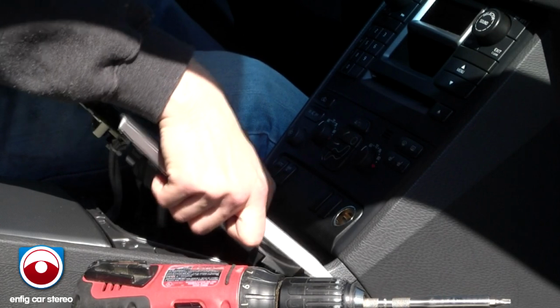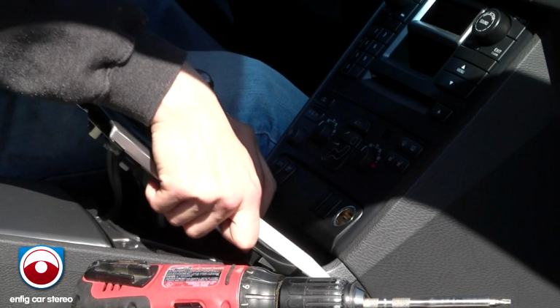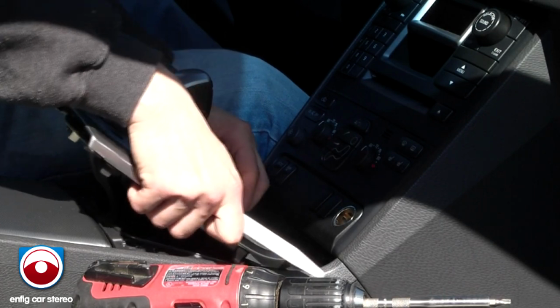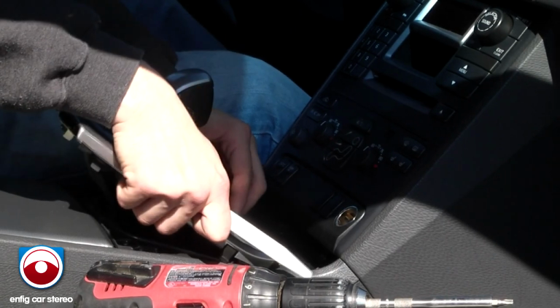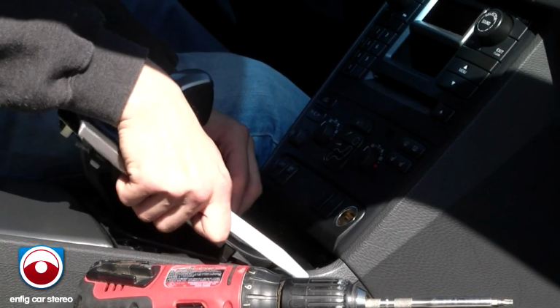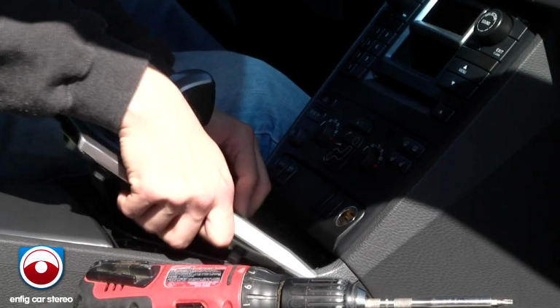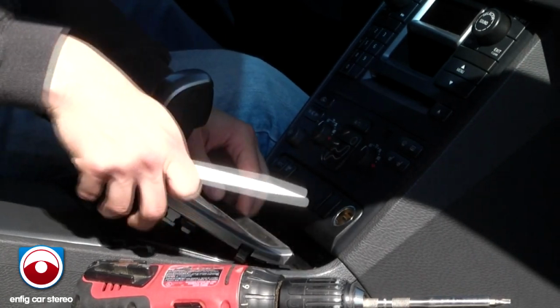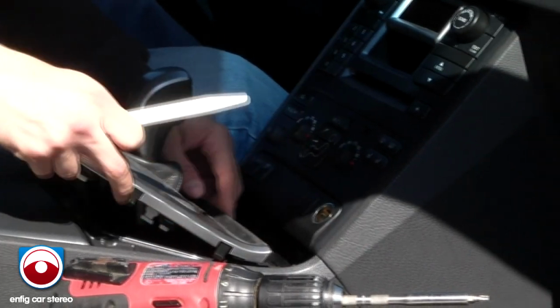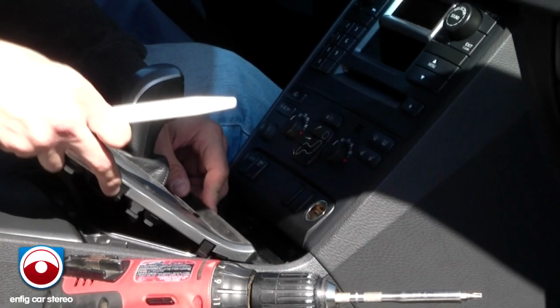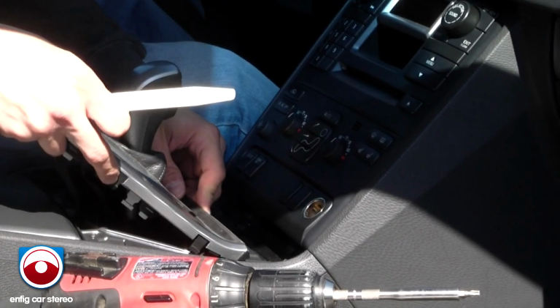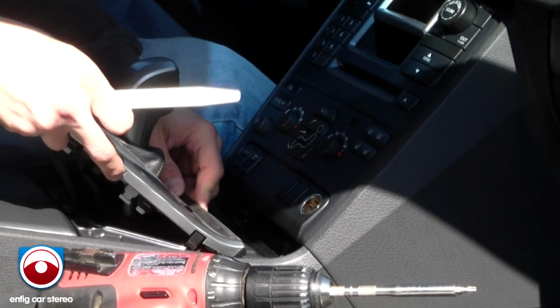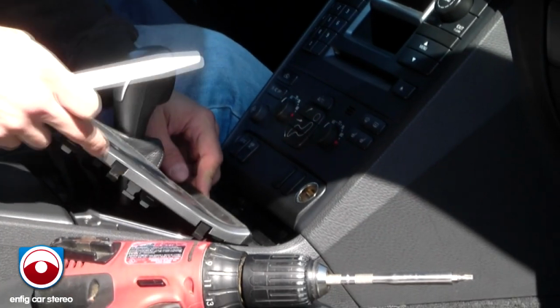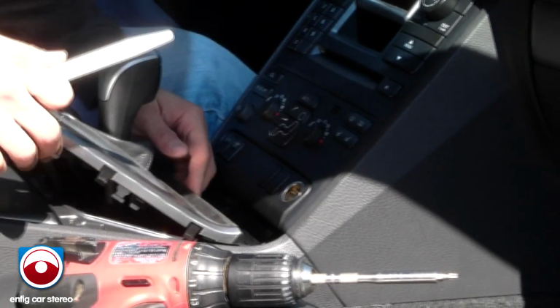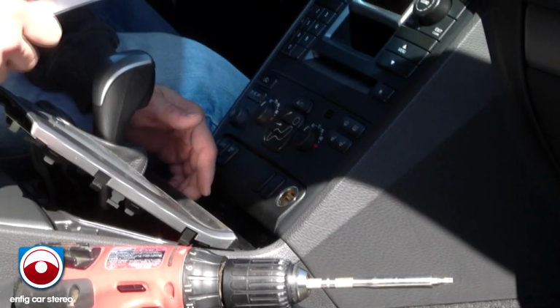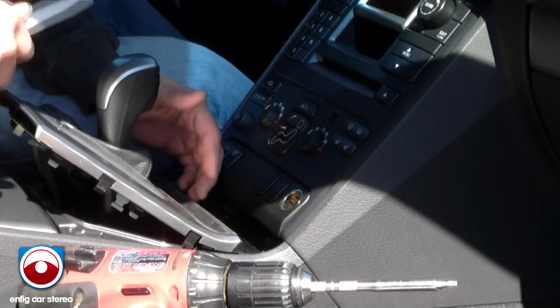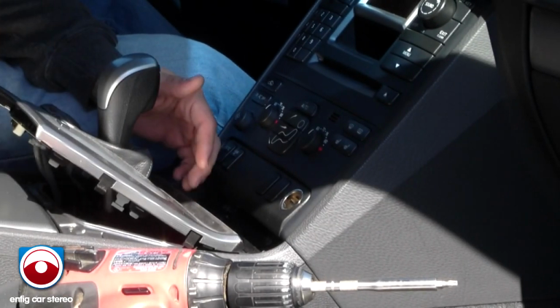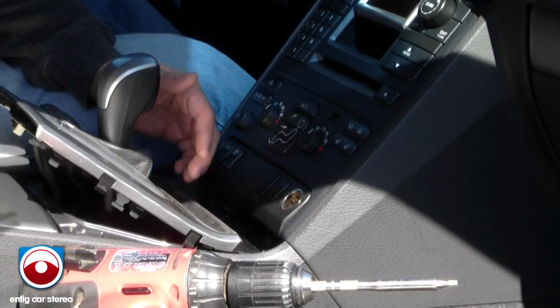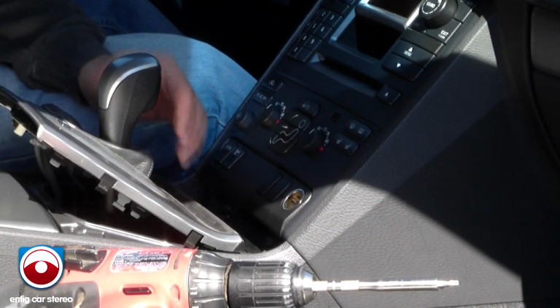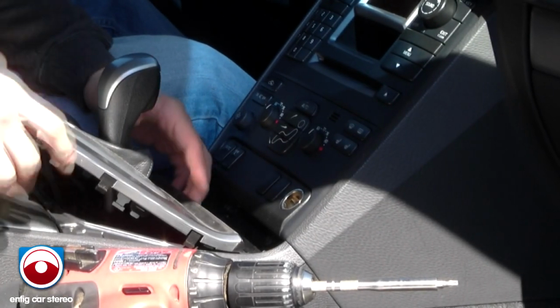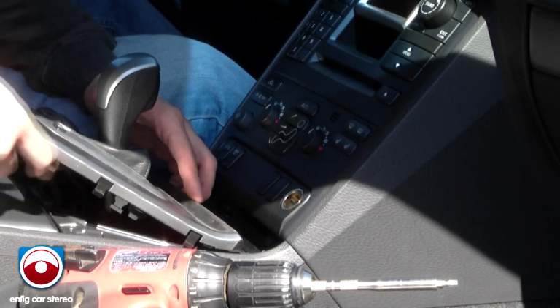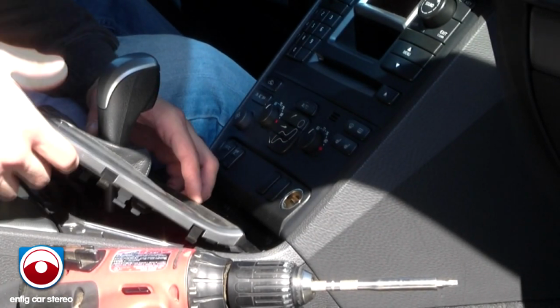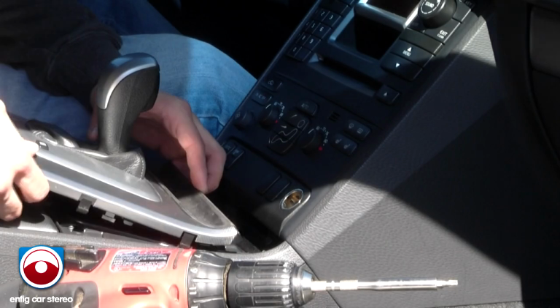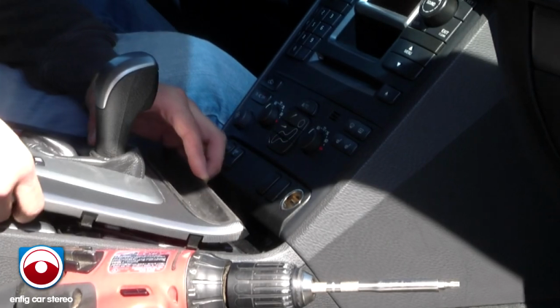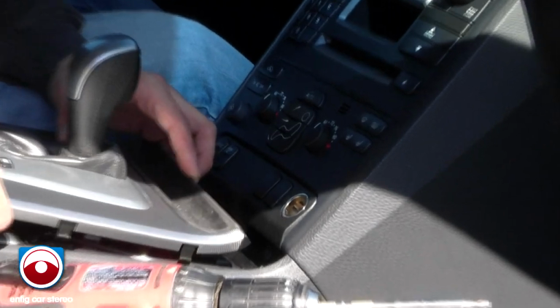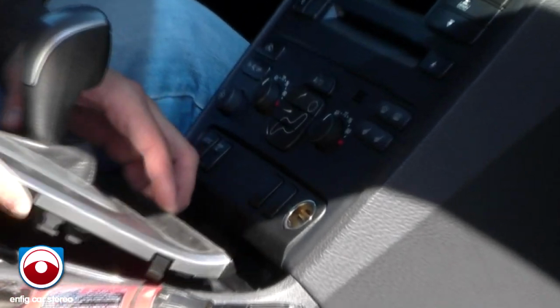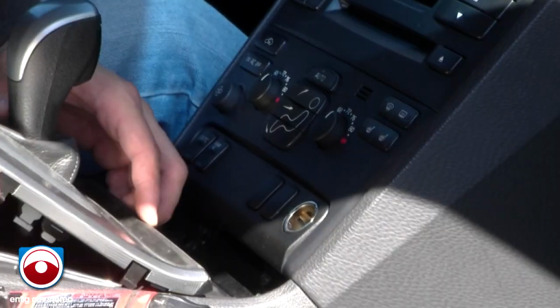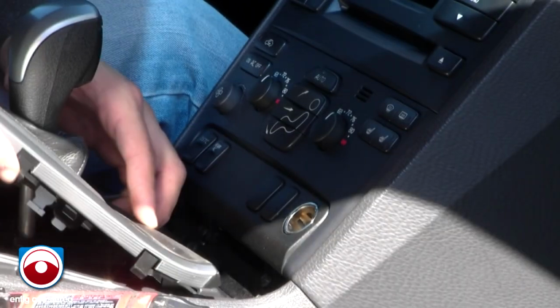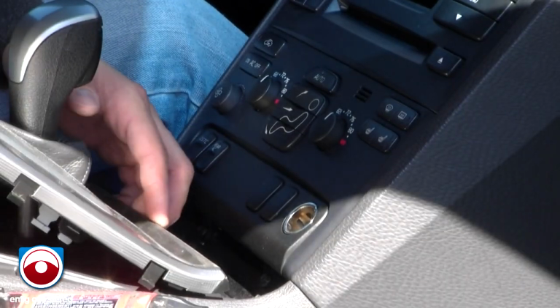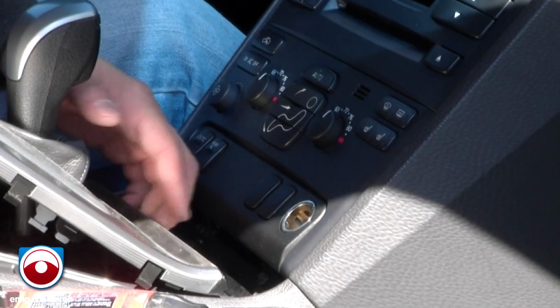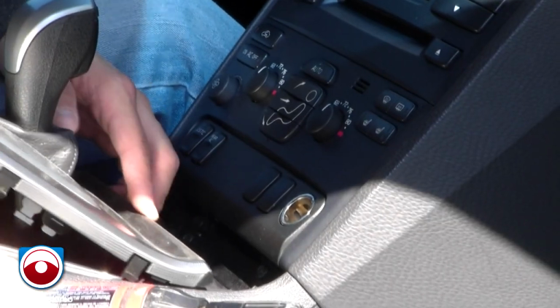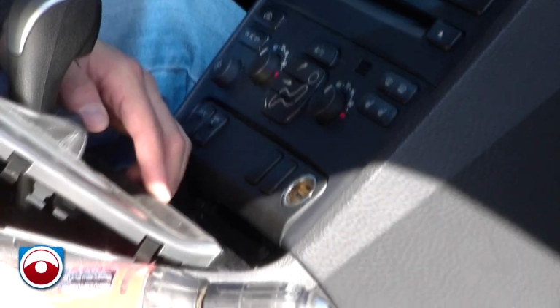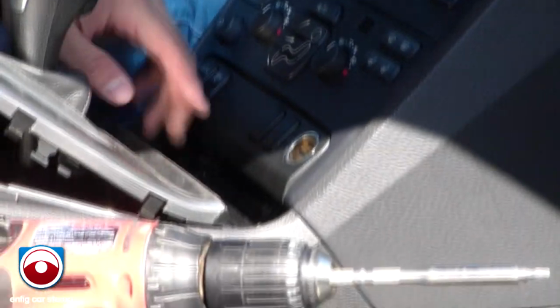Now once you get this over here, just wedge it. The way it's built, it's not going to scratch over here unless you pull it back, so just be careful with that.